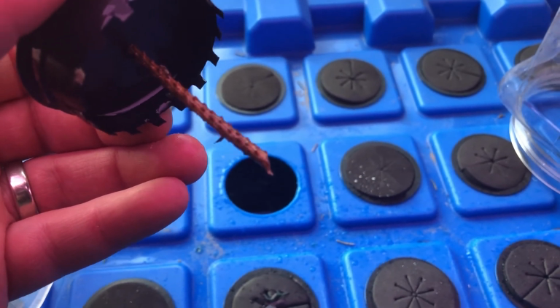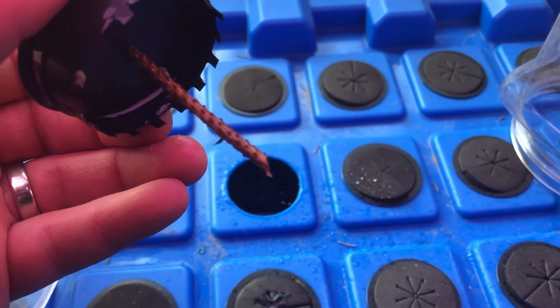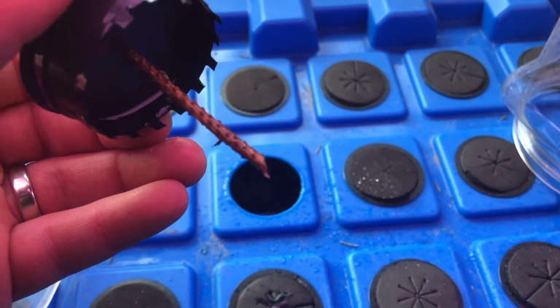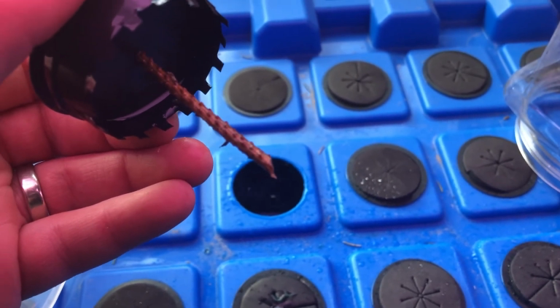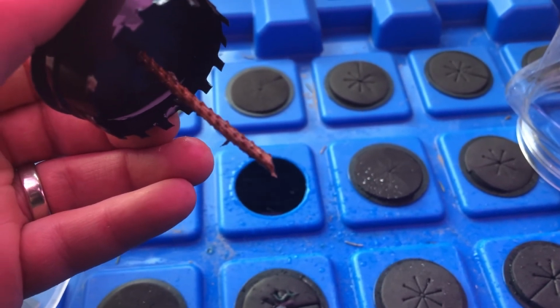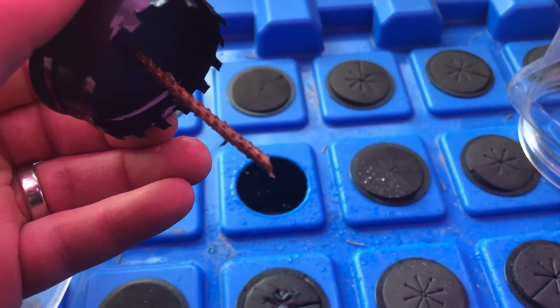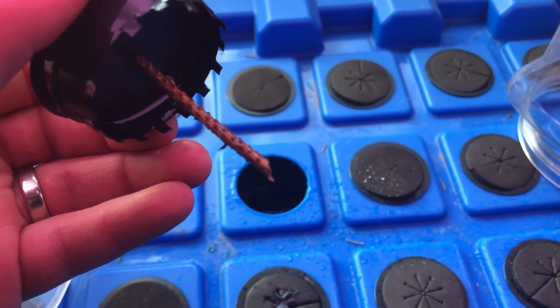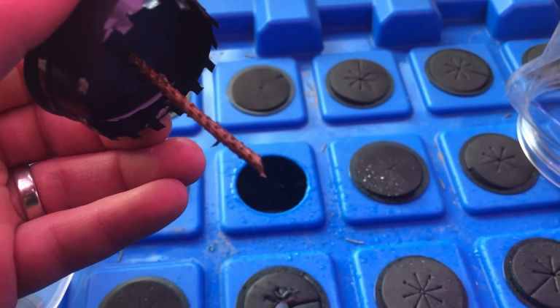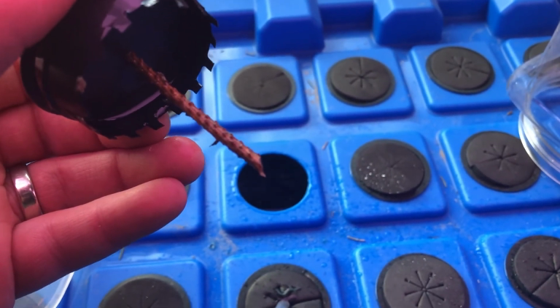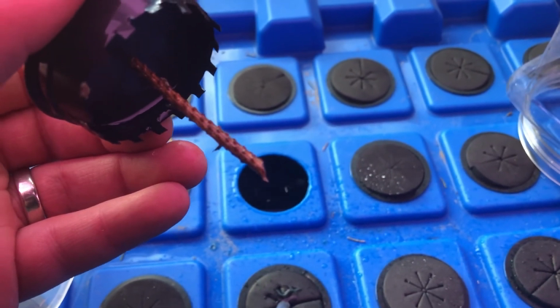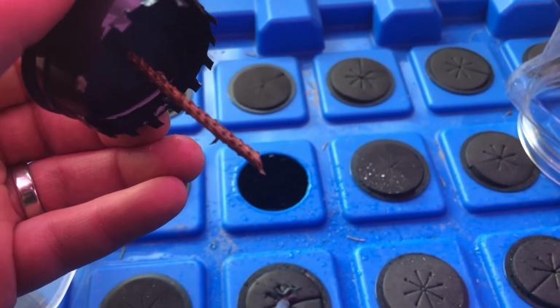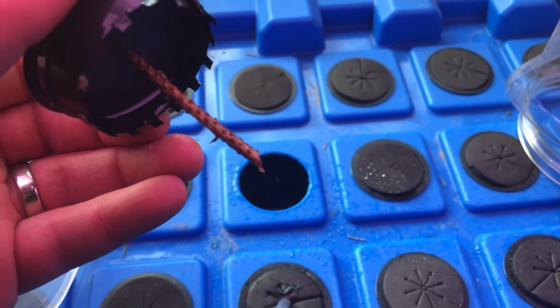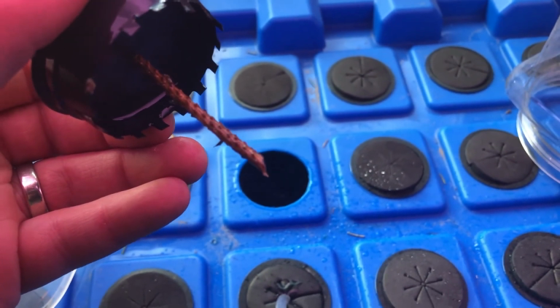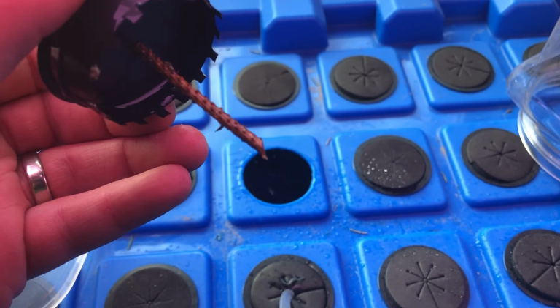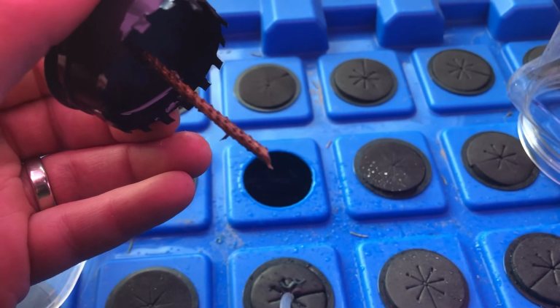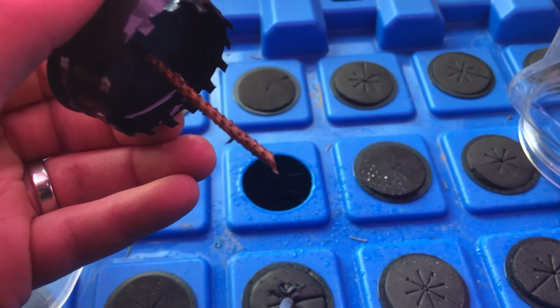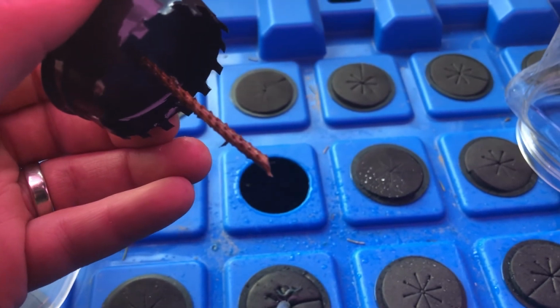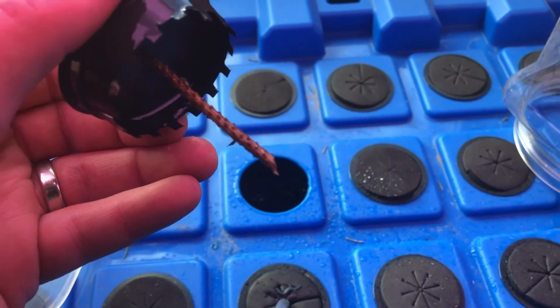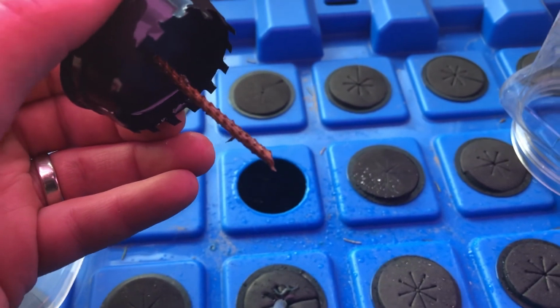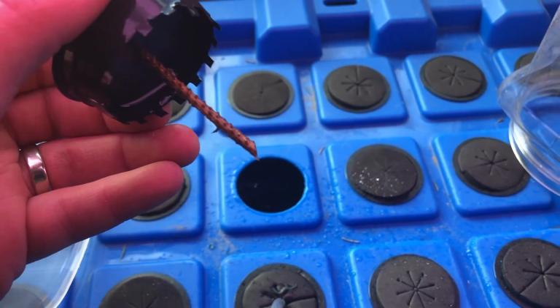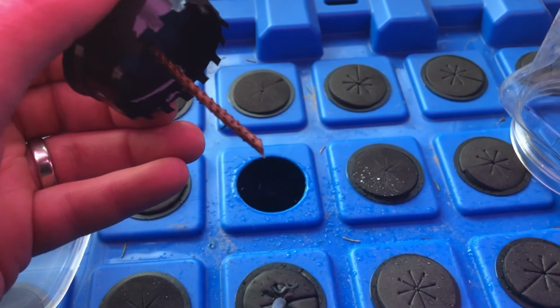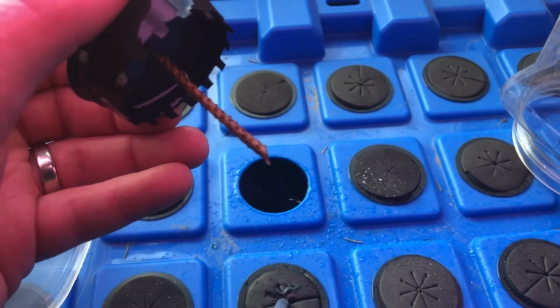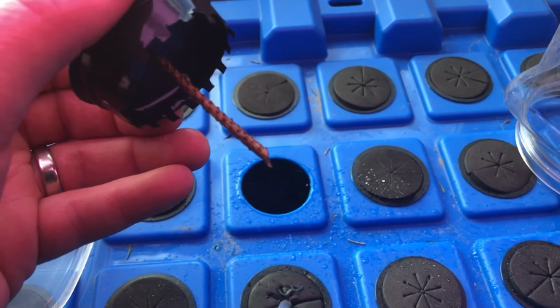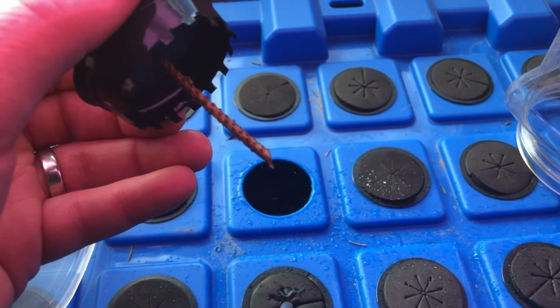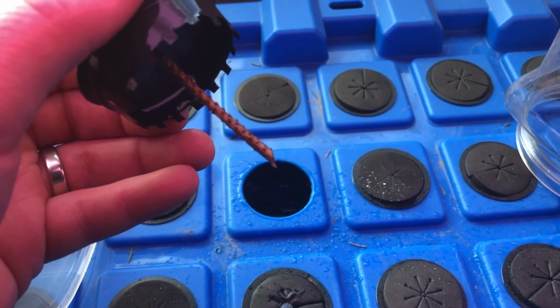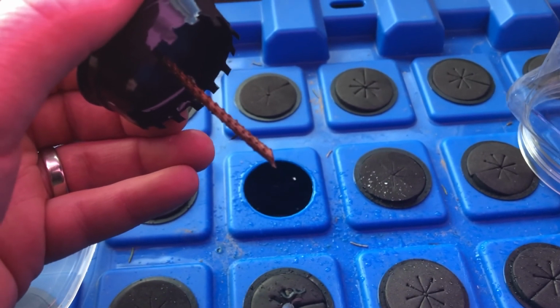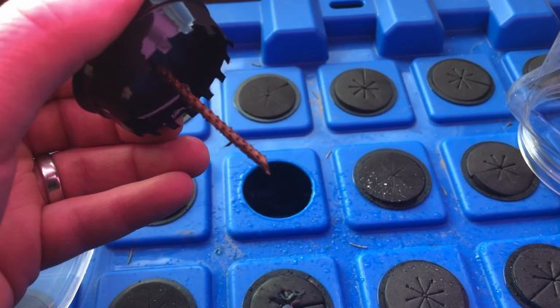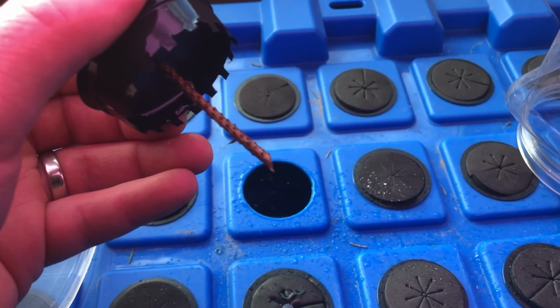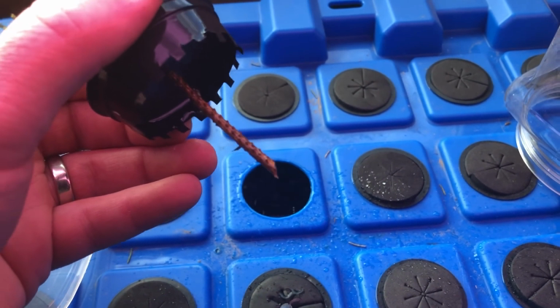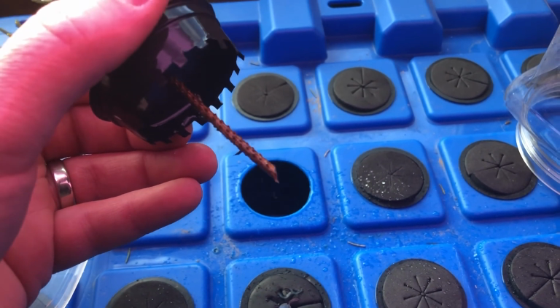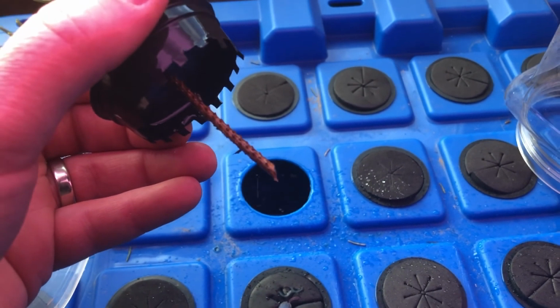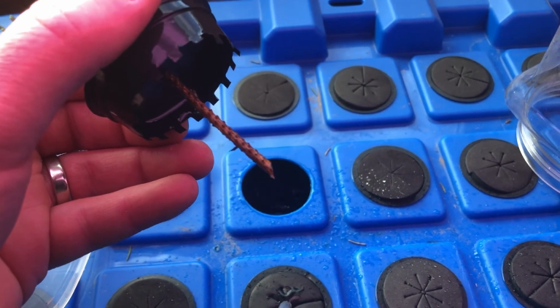I will post another follow-up video when these roots develop and we can check it out from start to finish.